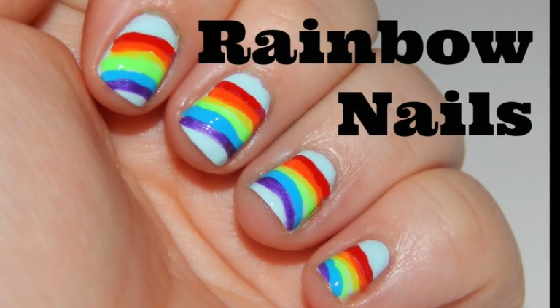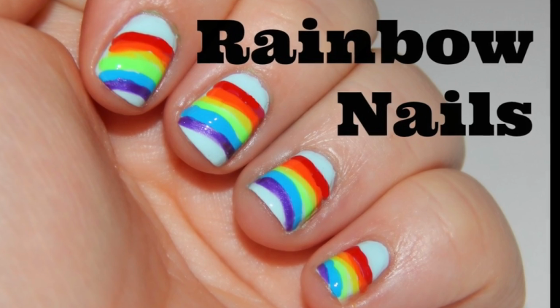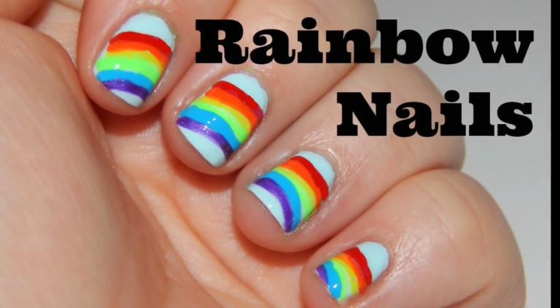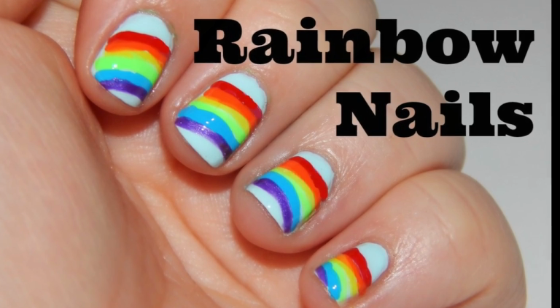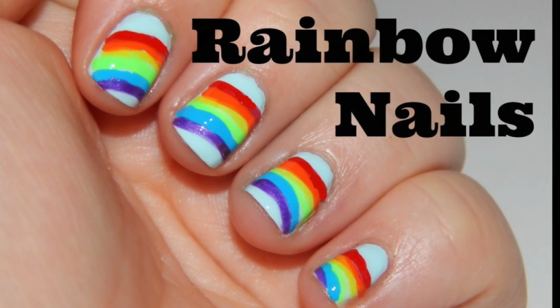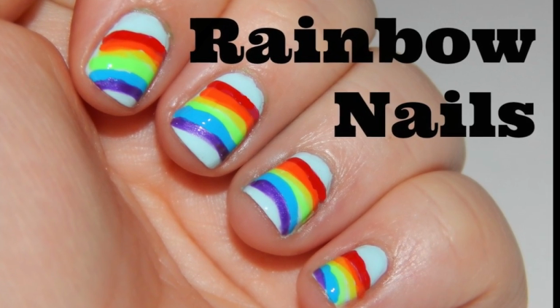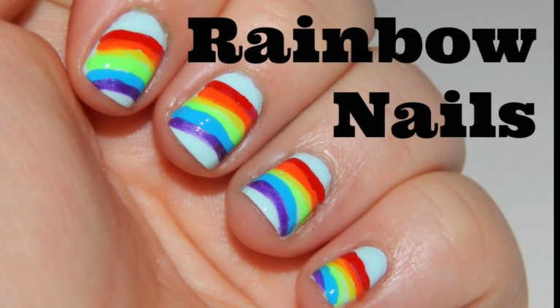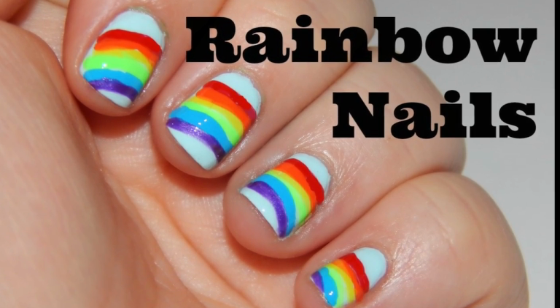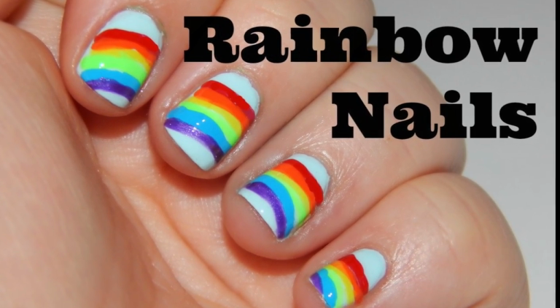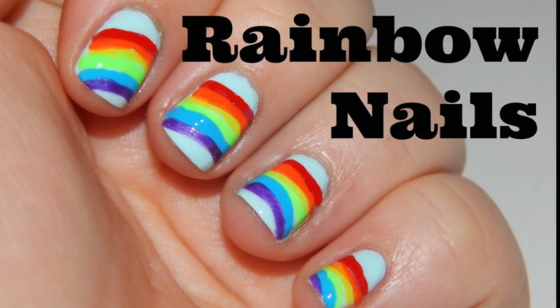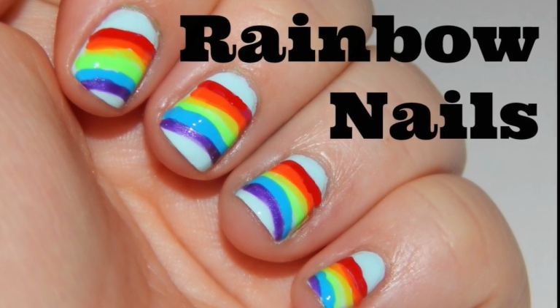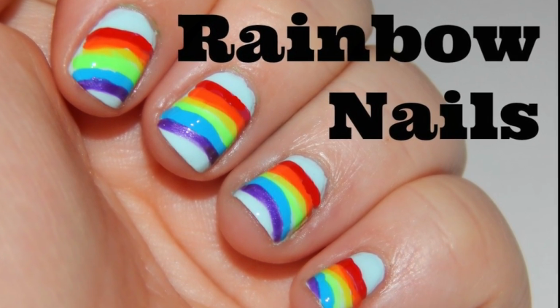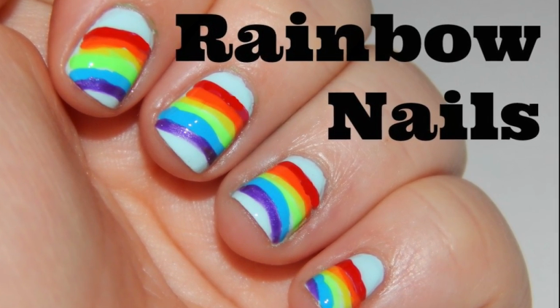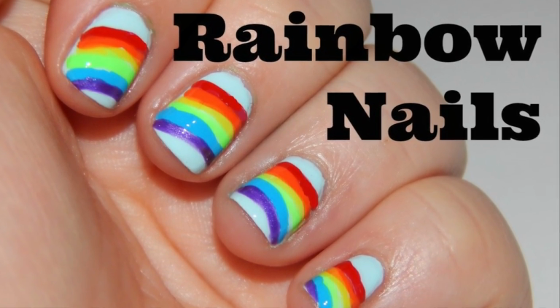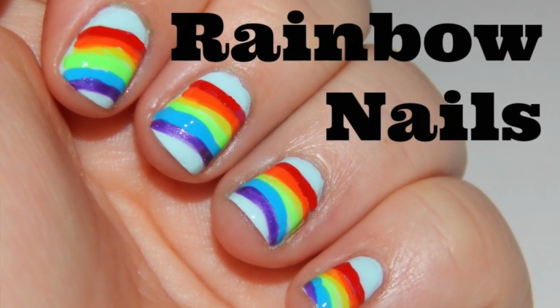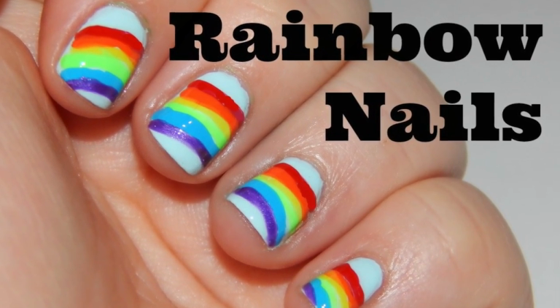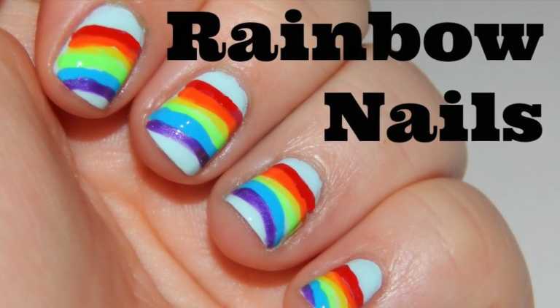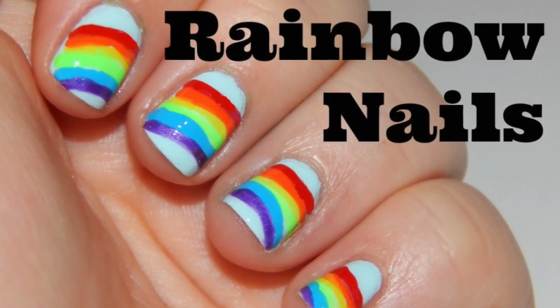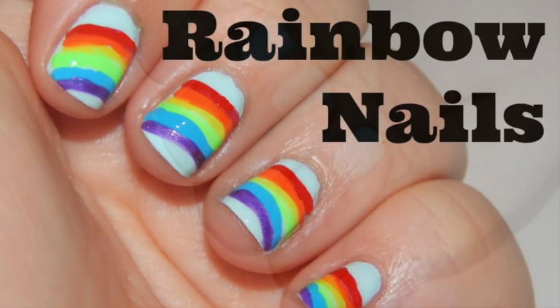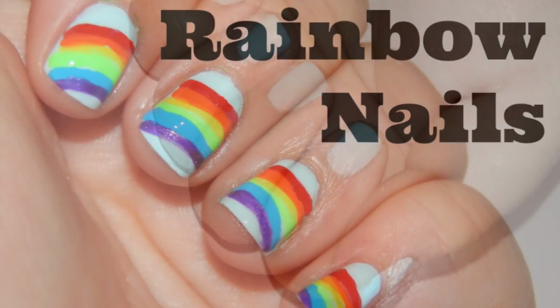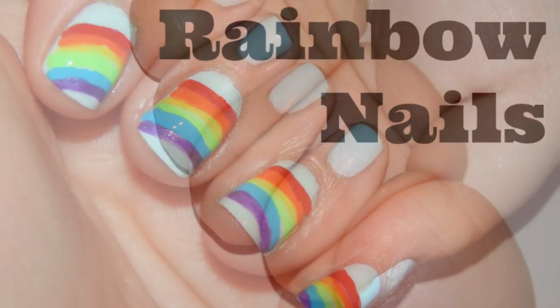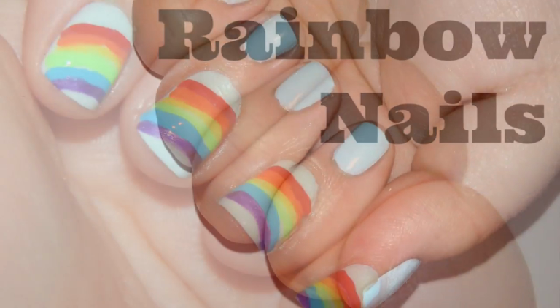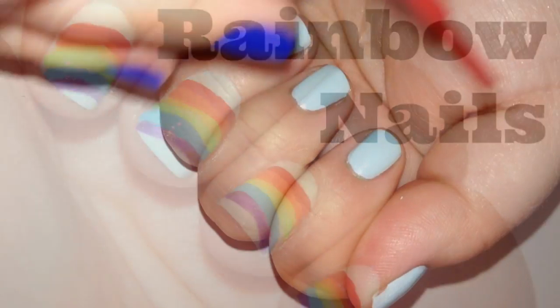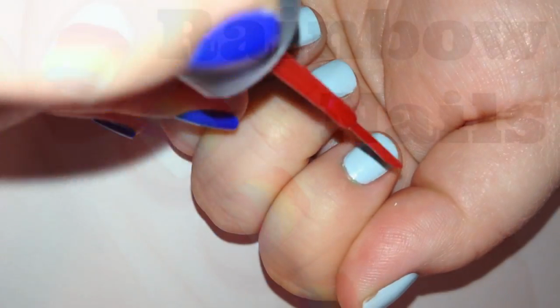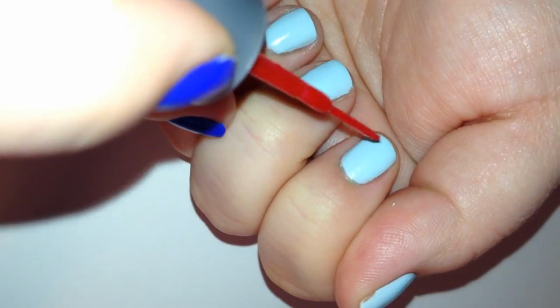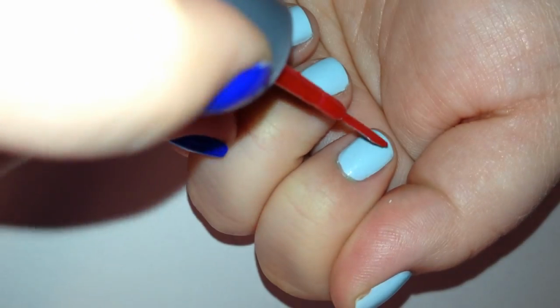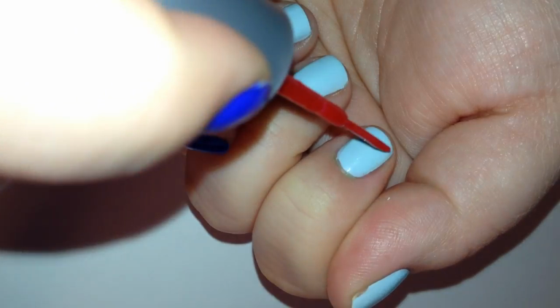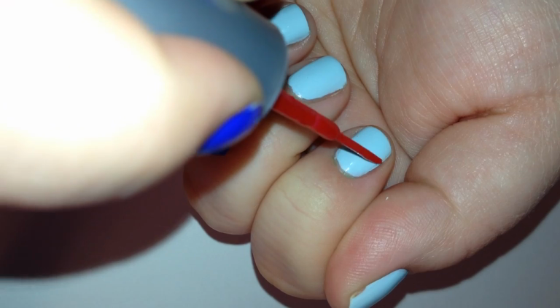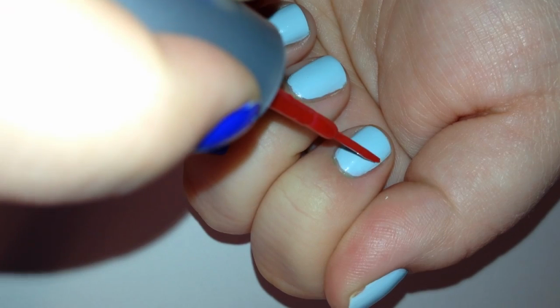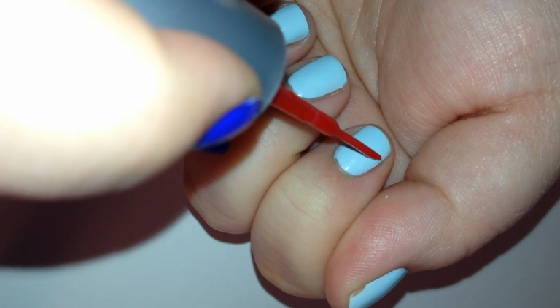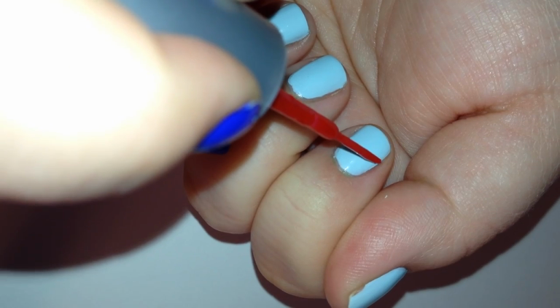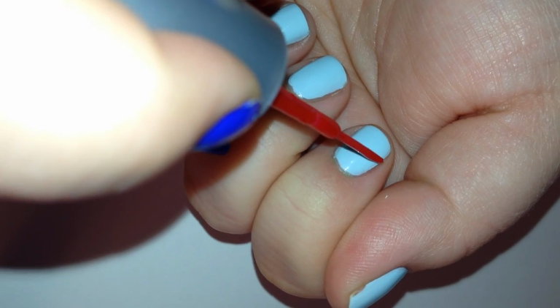Hi everybody, it's Jamie from TotallyTheBalm.com and today I'm going to teach you how to paint rainbow nails.